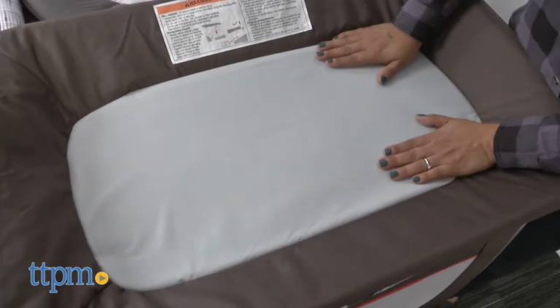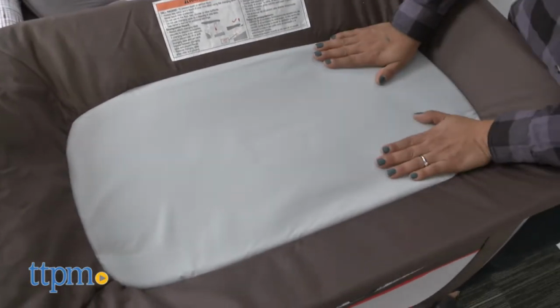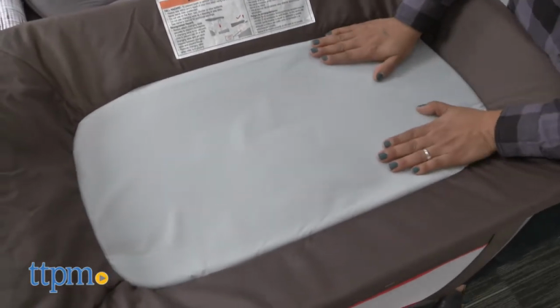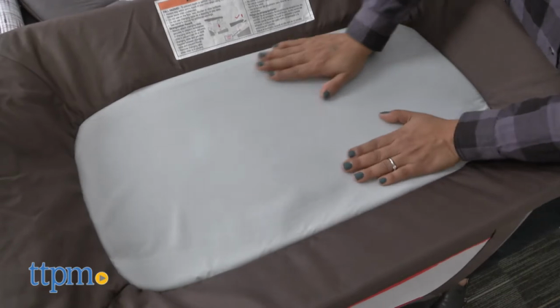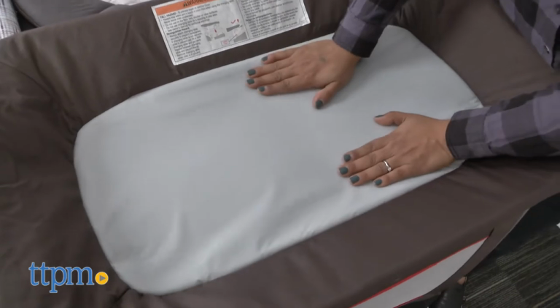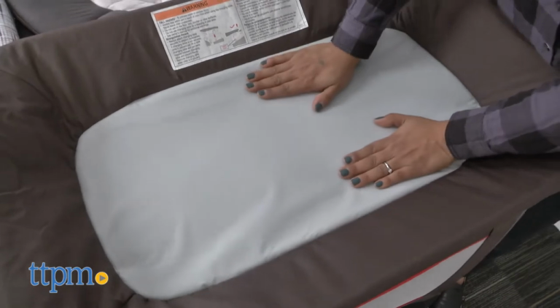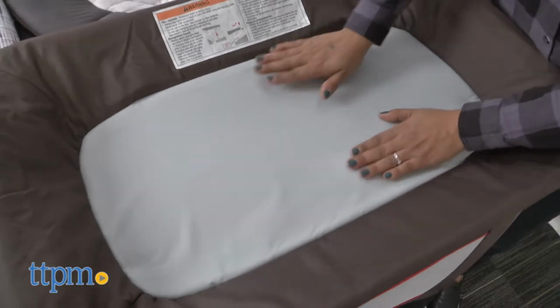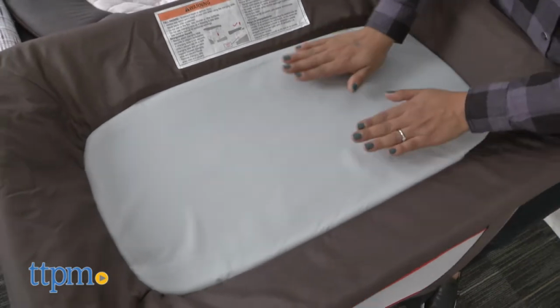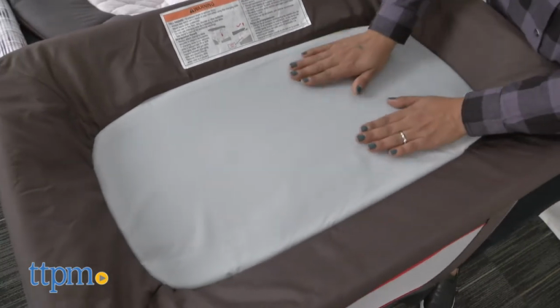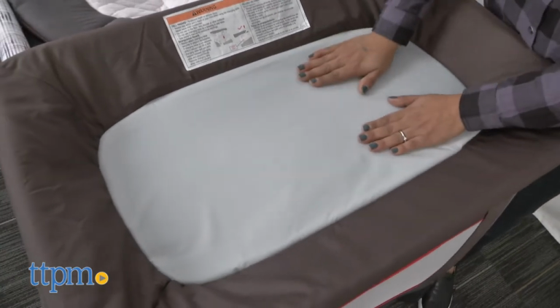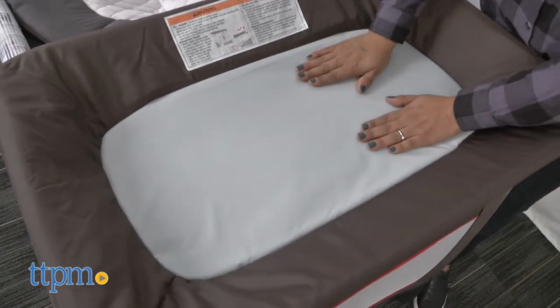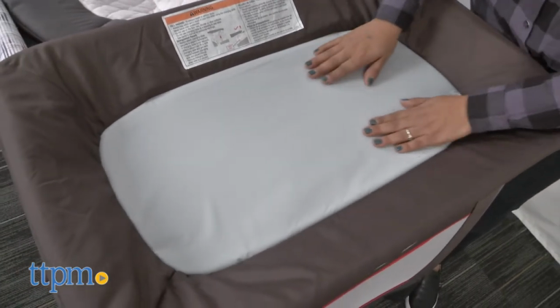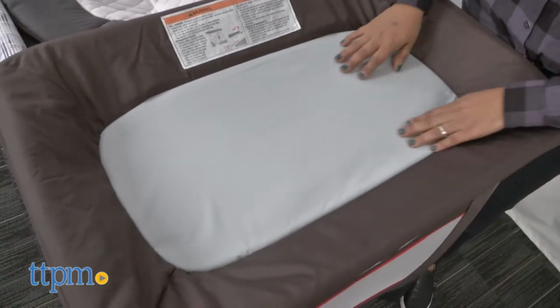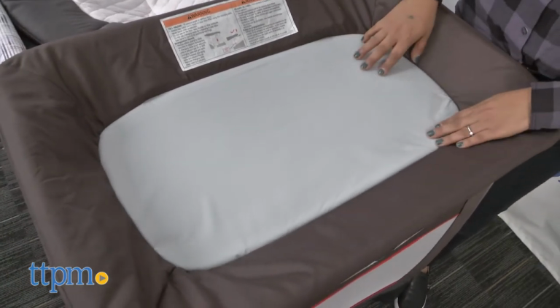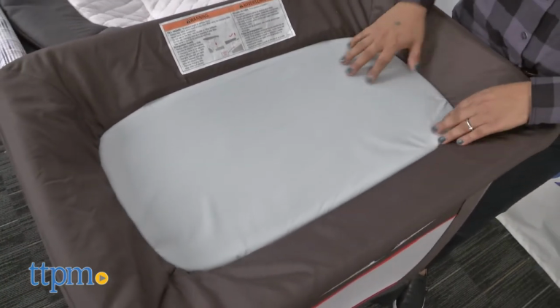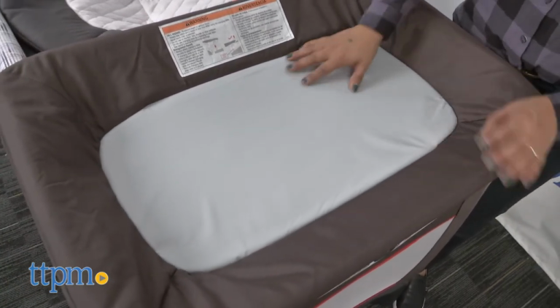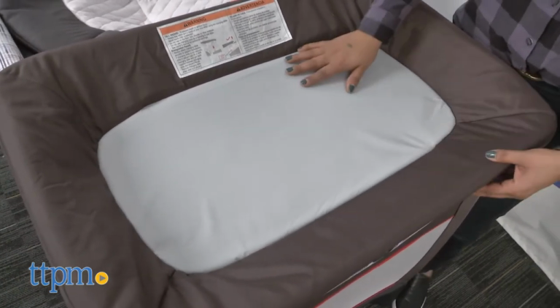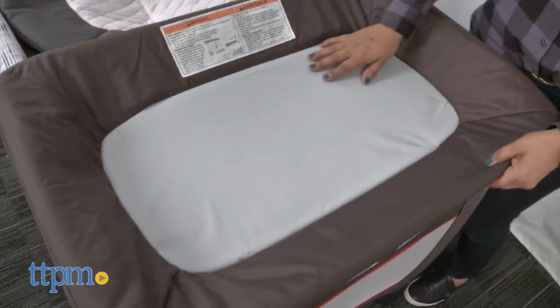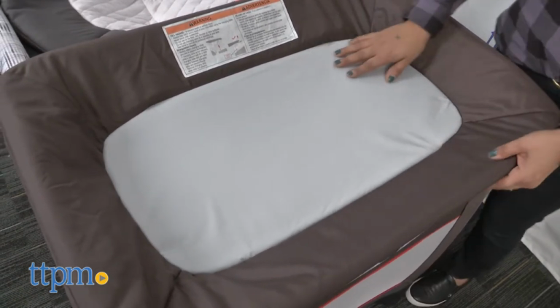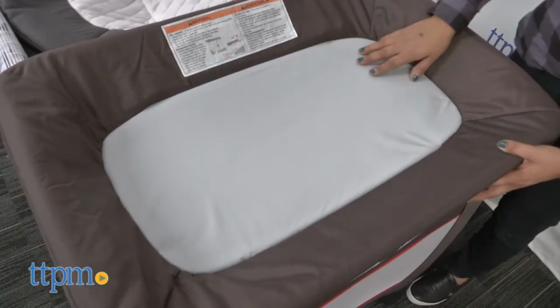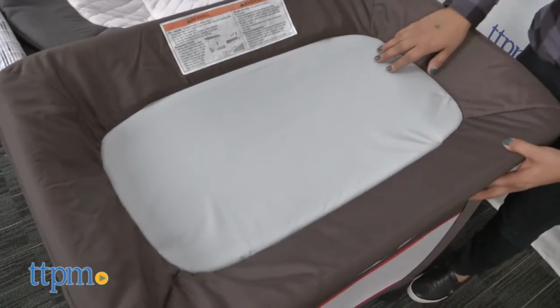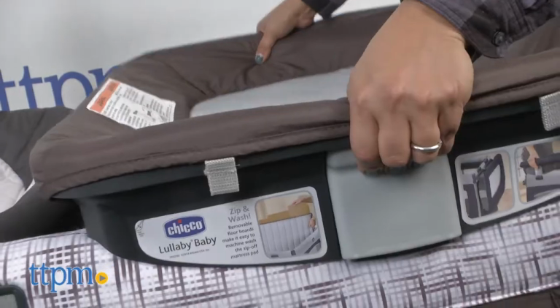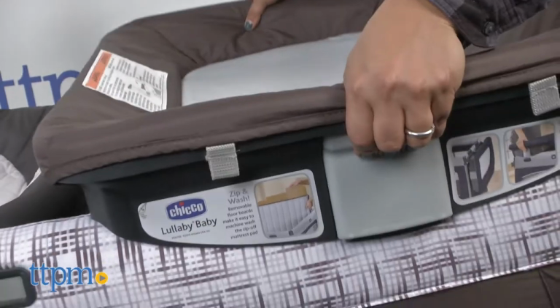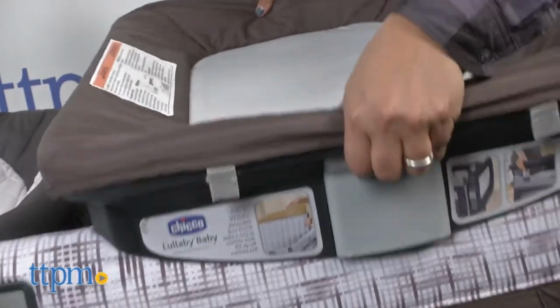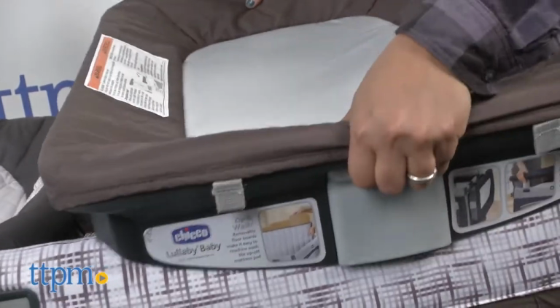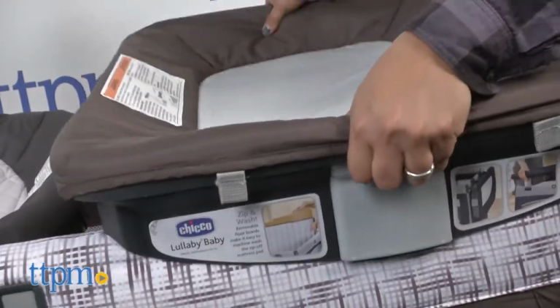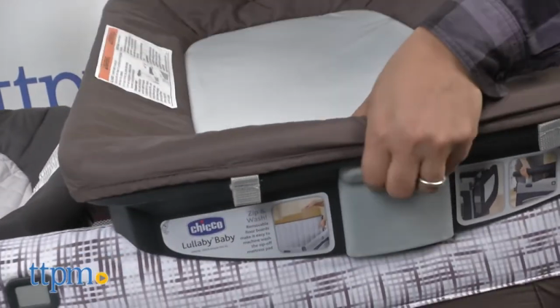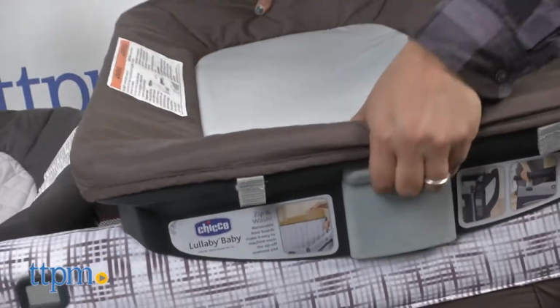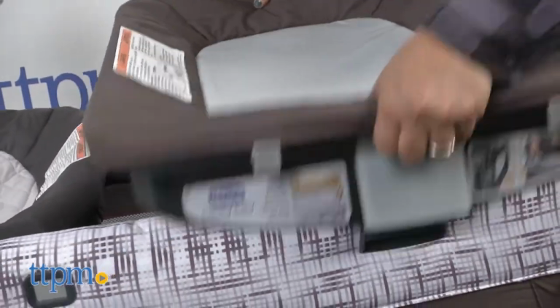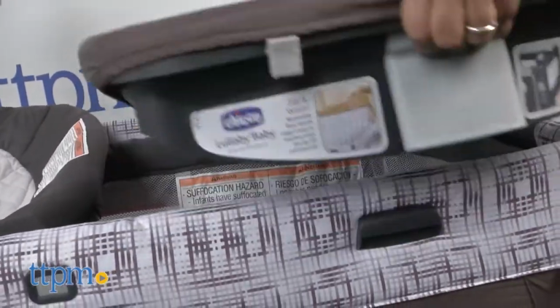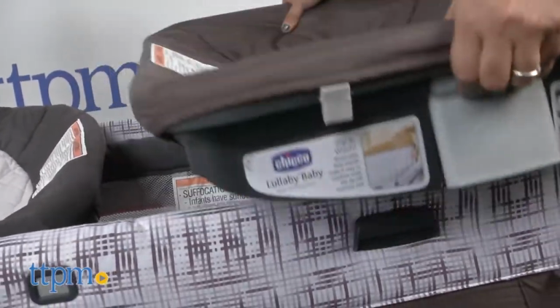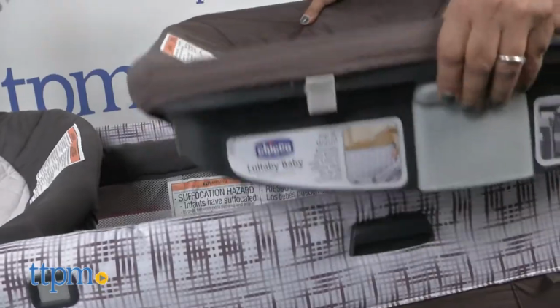A raised bassinet is the next stage for babies who are still laying on their backs but are kicking. And then finally, a spacious play yard for your babe.